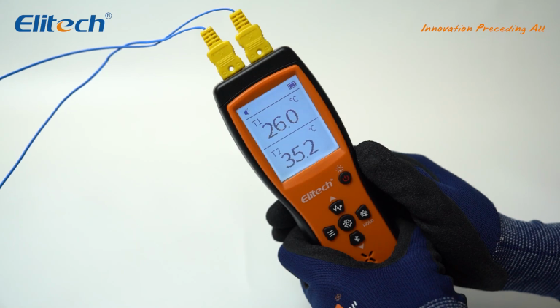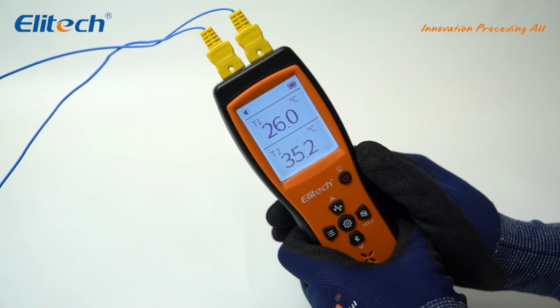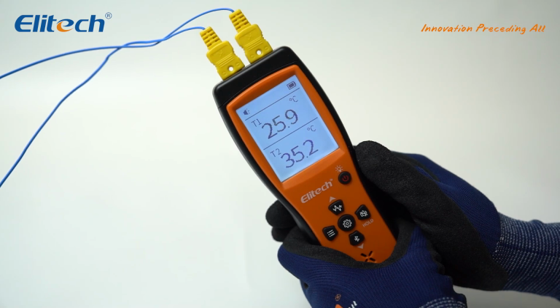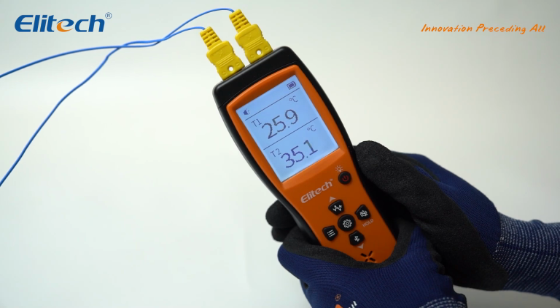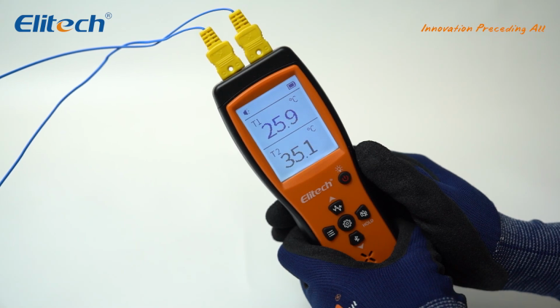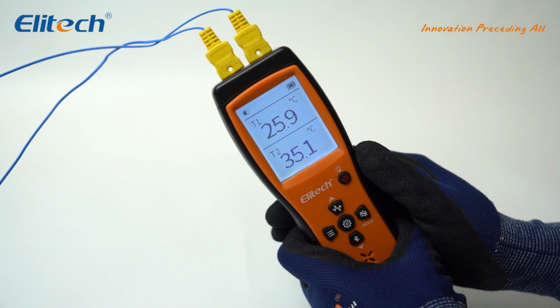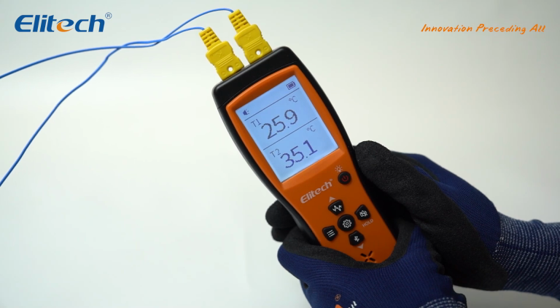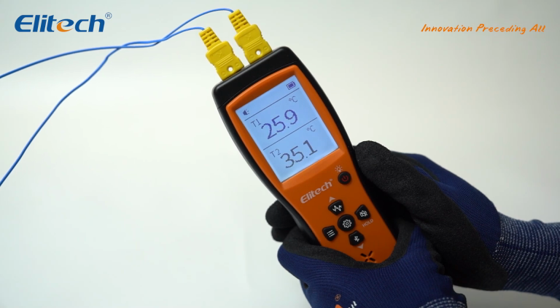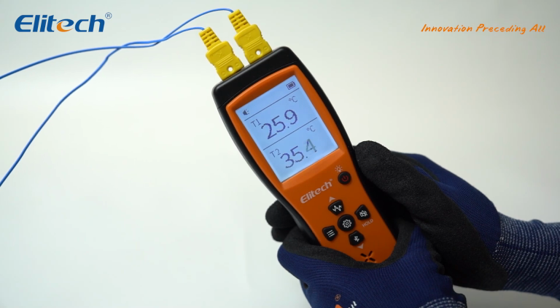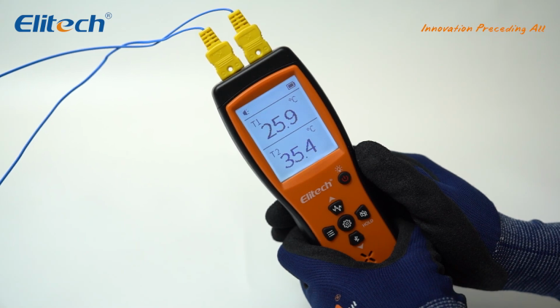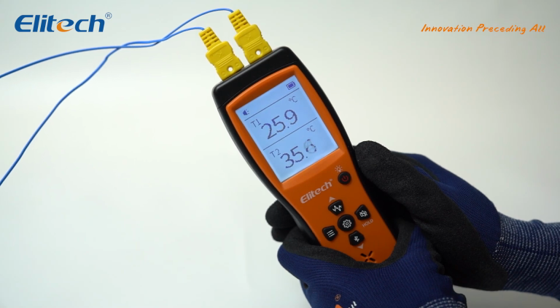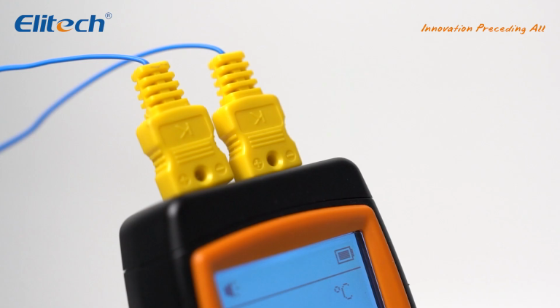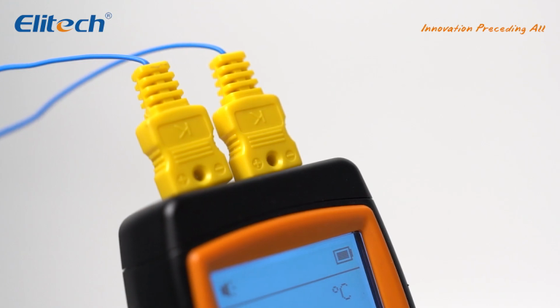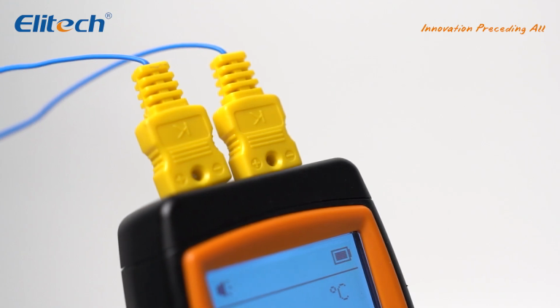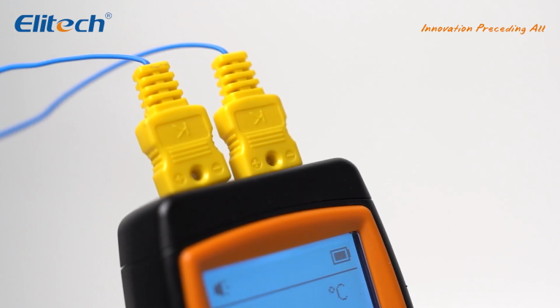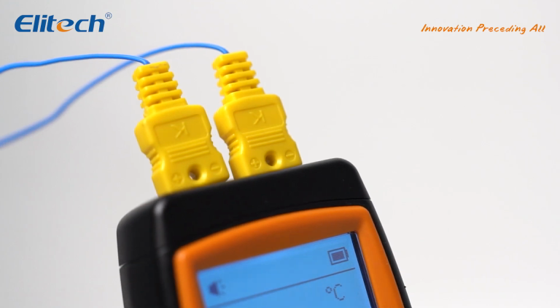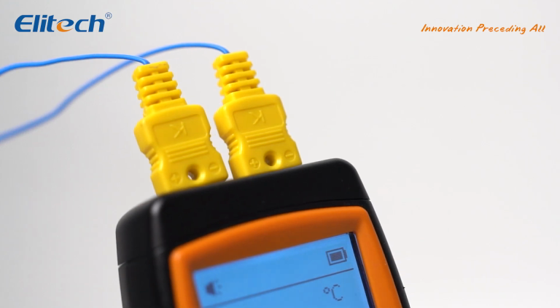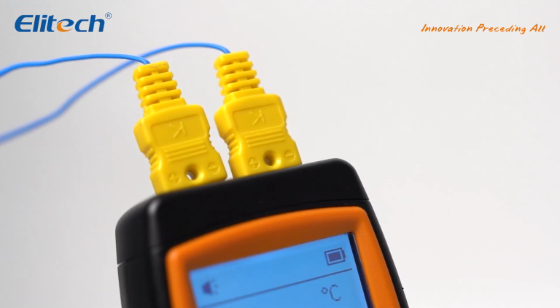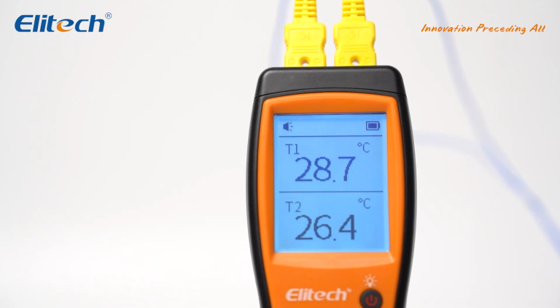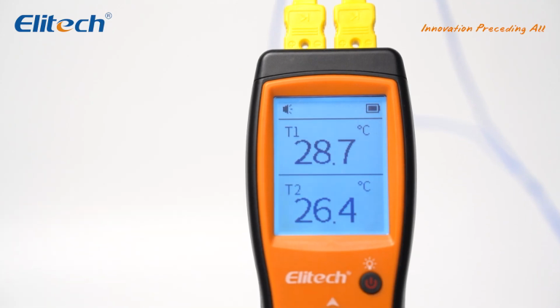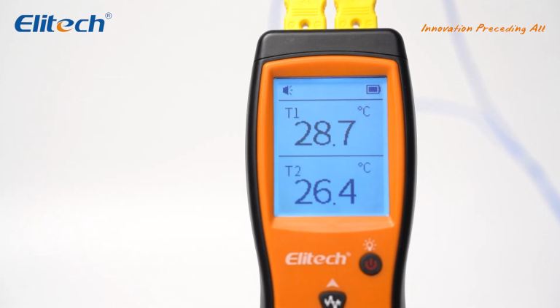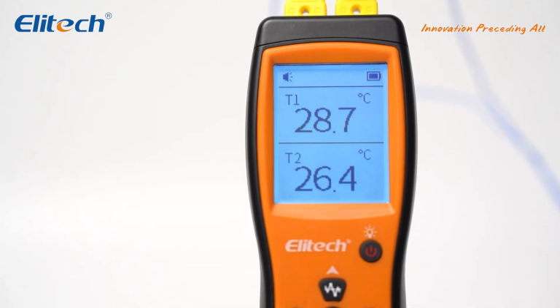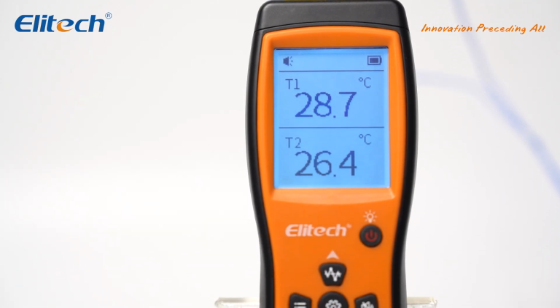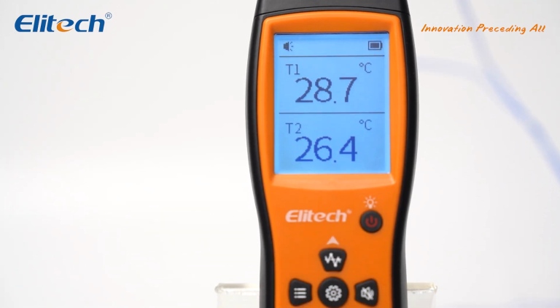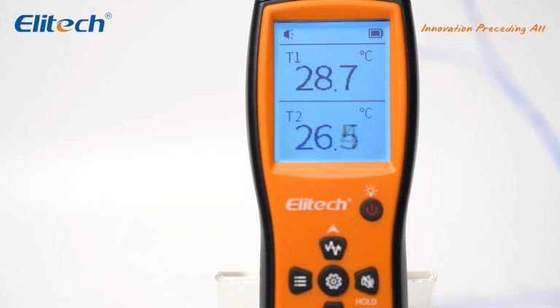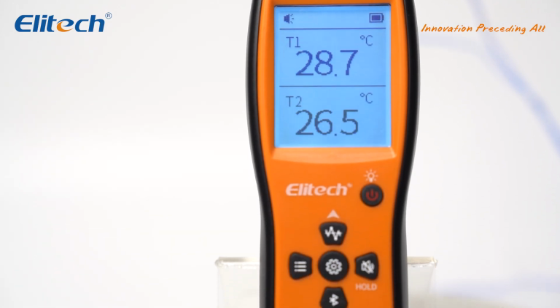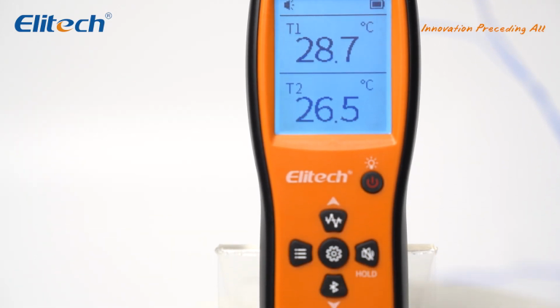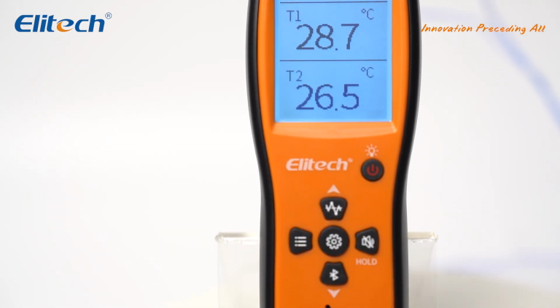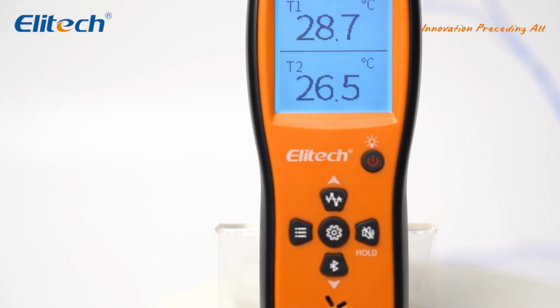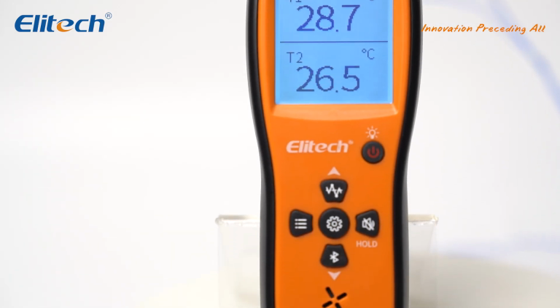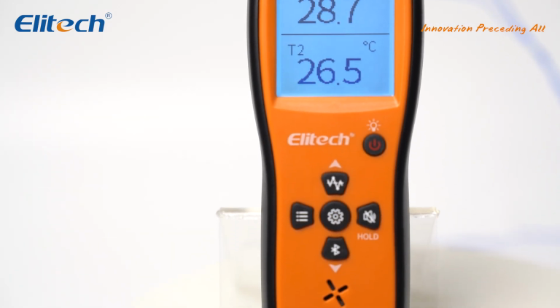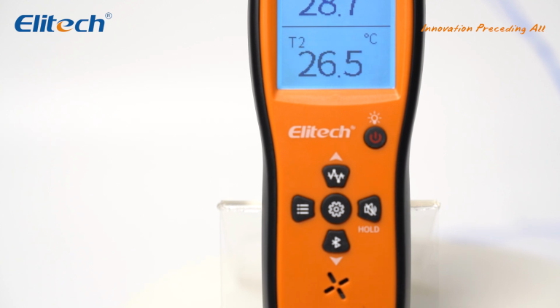Choose the Alatec ICT220 K-type thermocouple thermometer for efficient and precise temperature measurement.